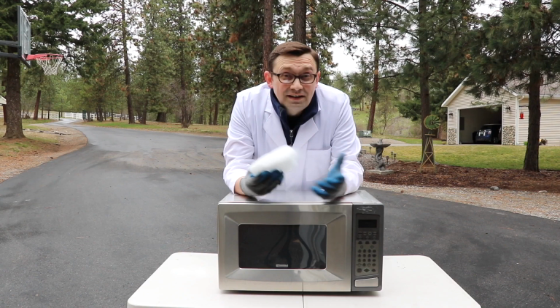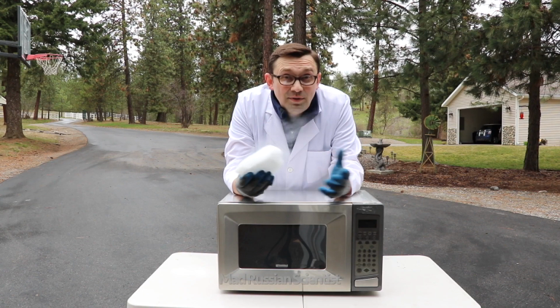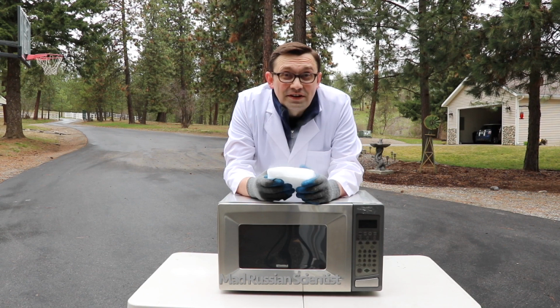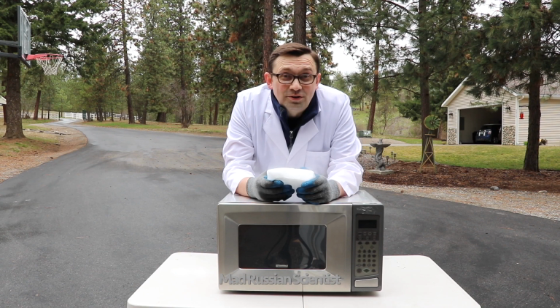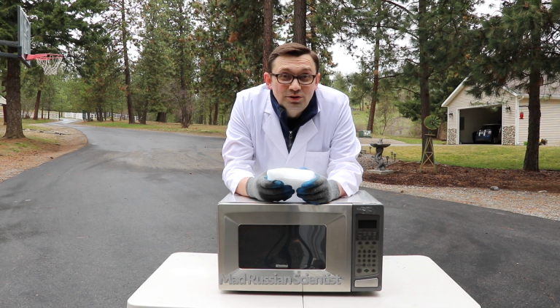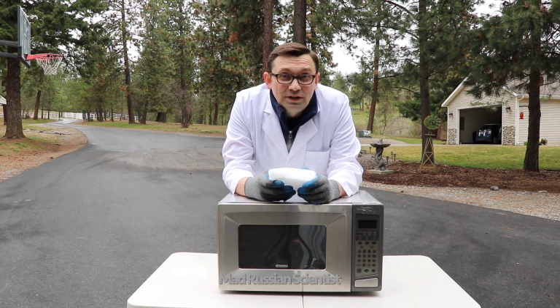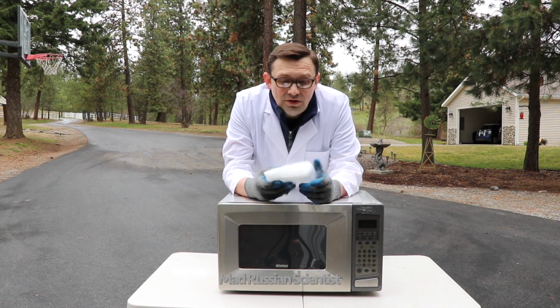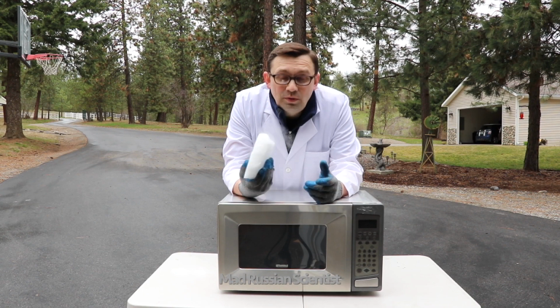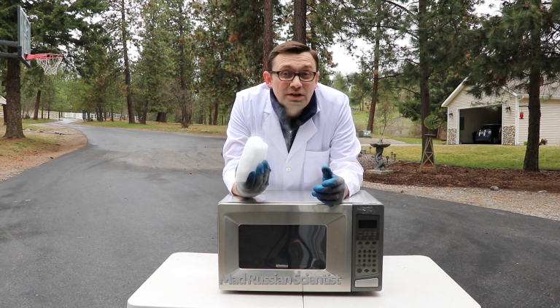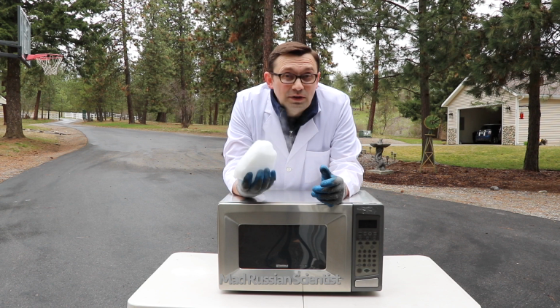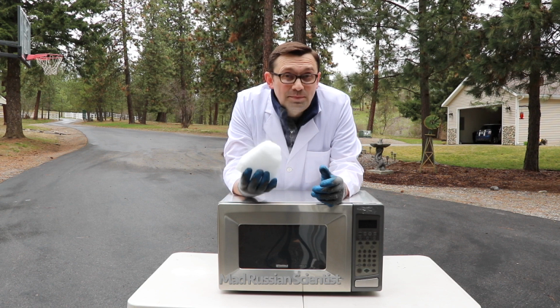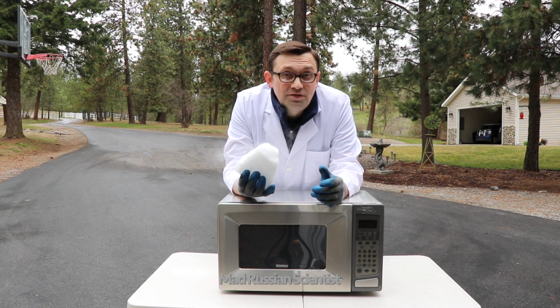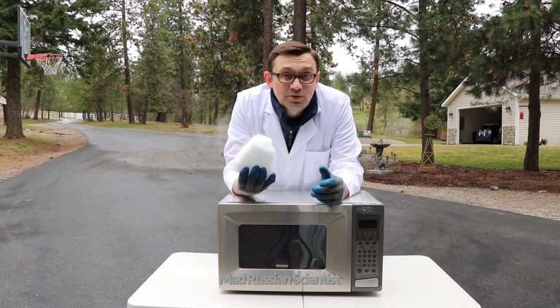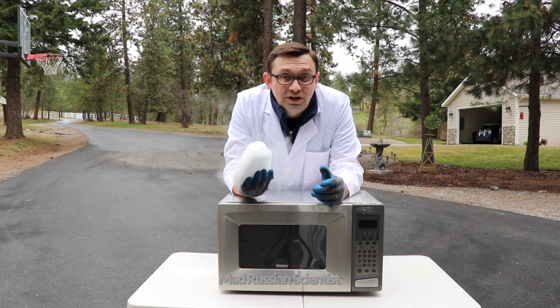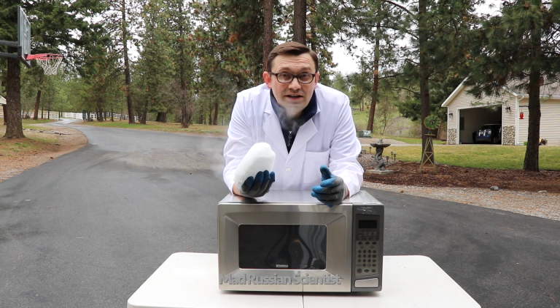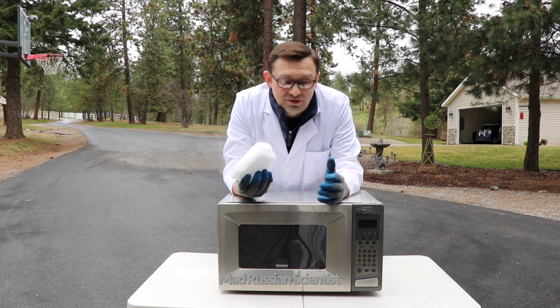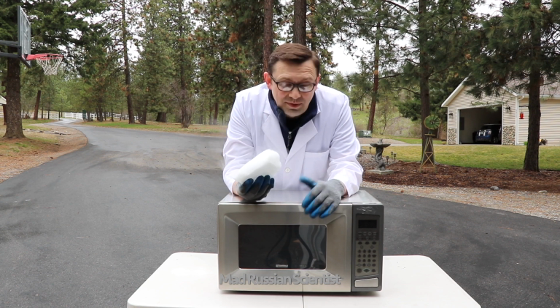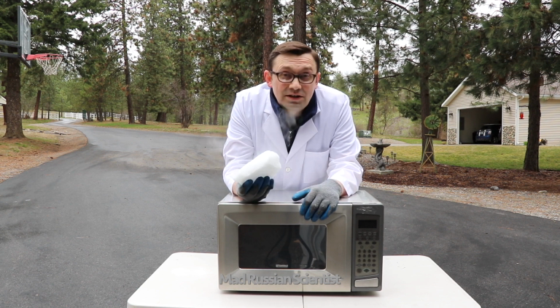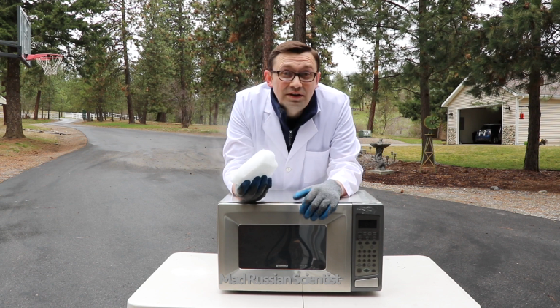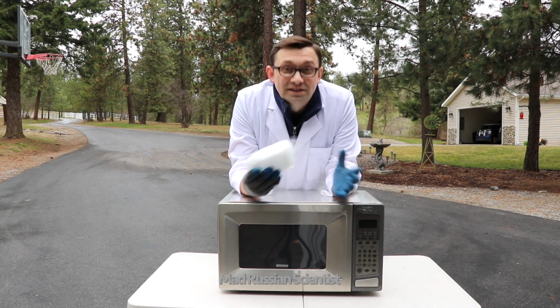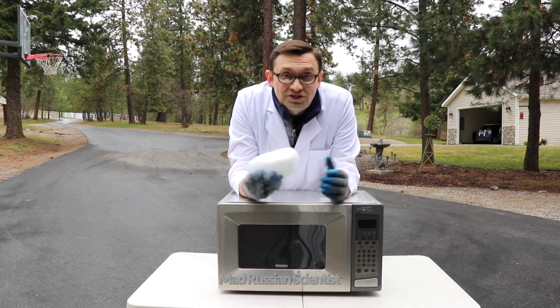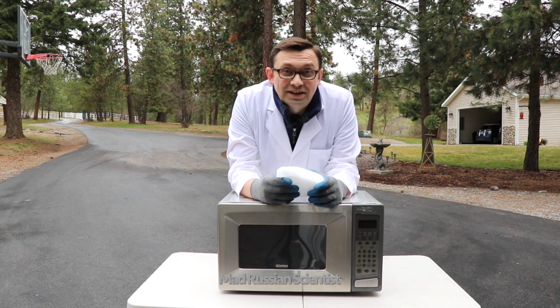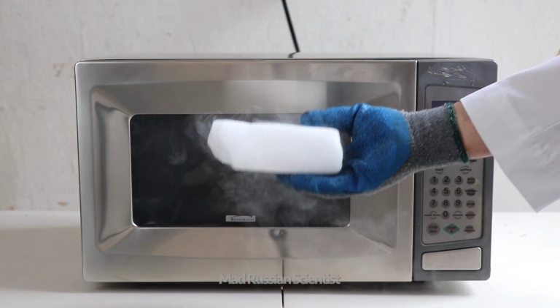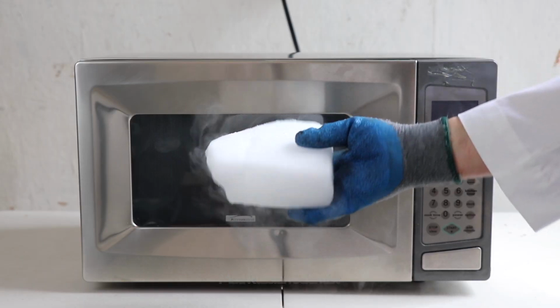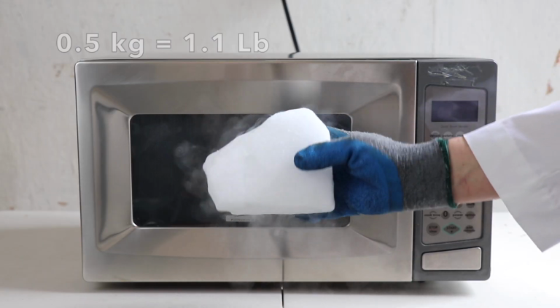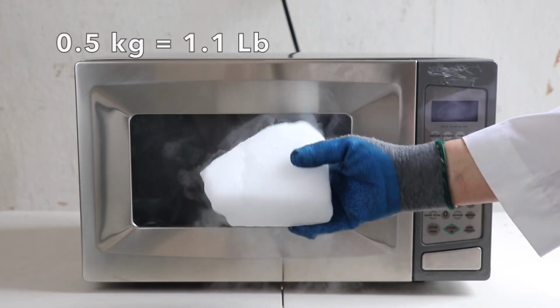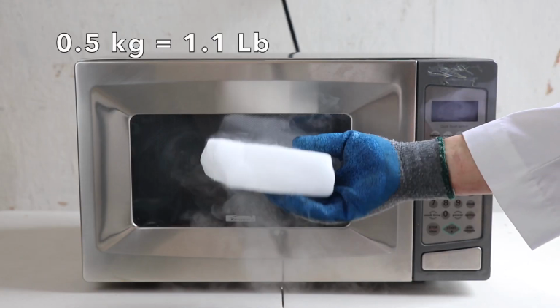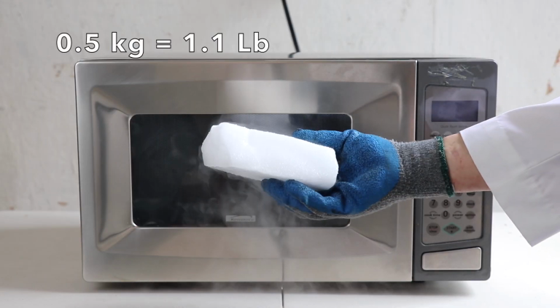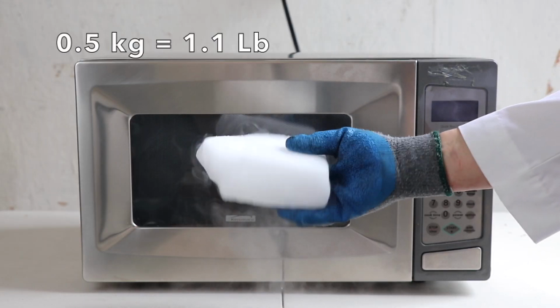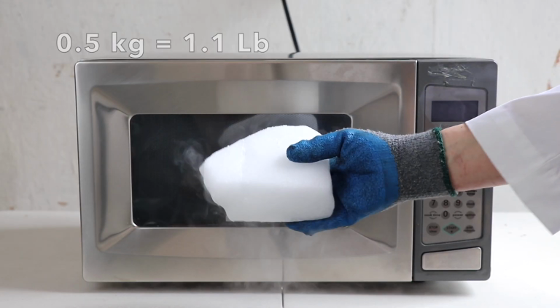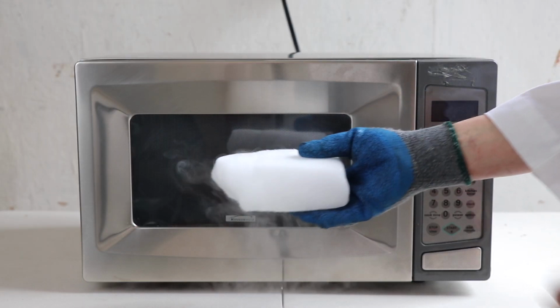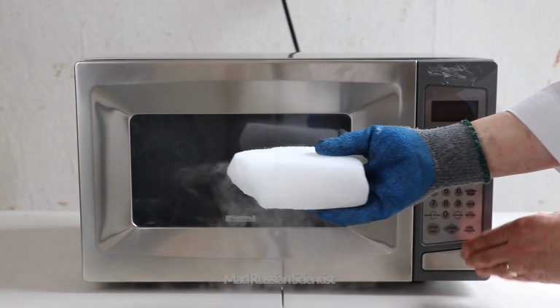Hello my friends, how y'all doing? Have you ever wondered what happens if you put dry ice into the microwave? Let's check it out. I have half a kilogram of dry ice in here.